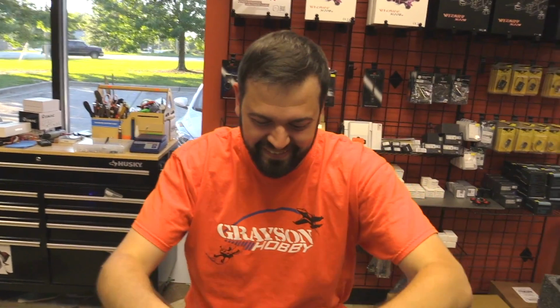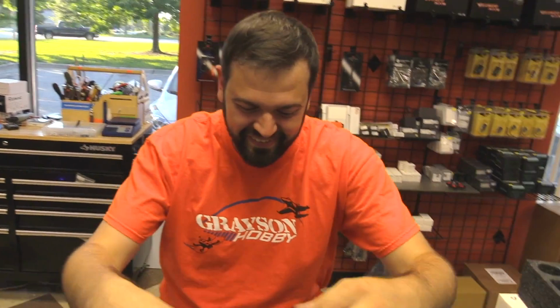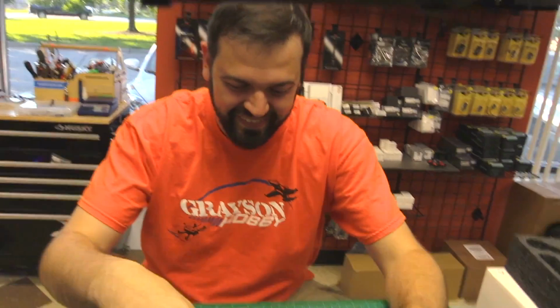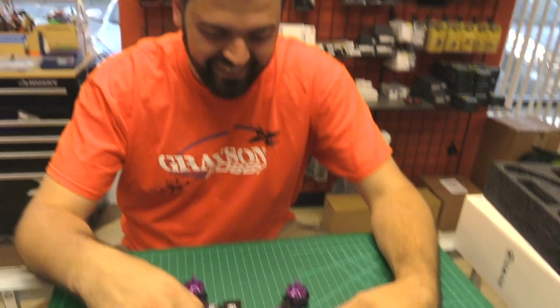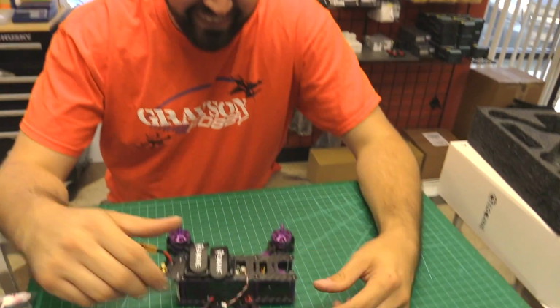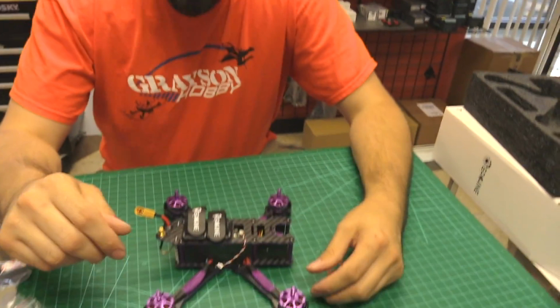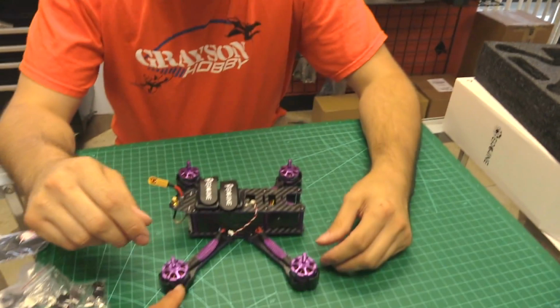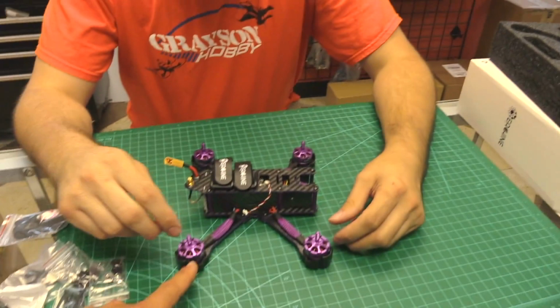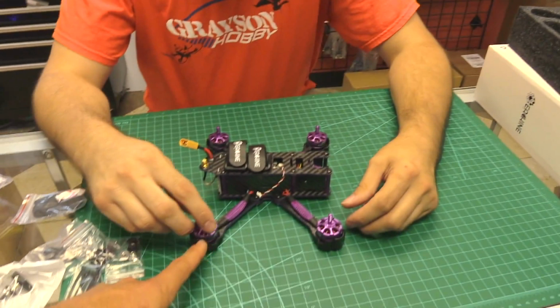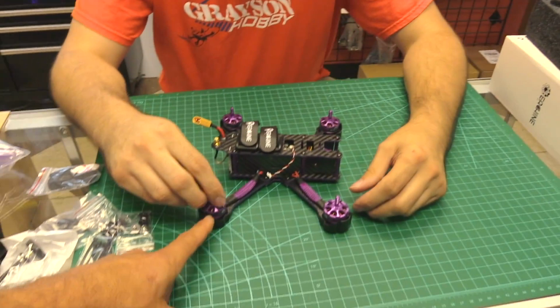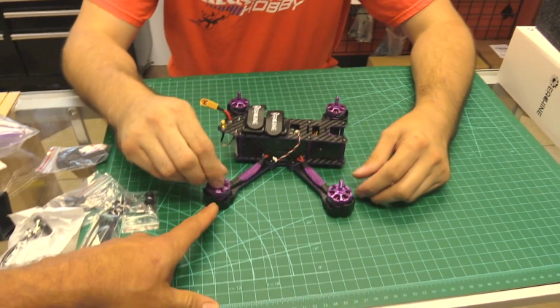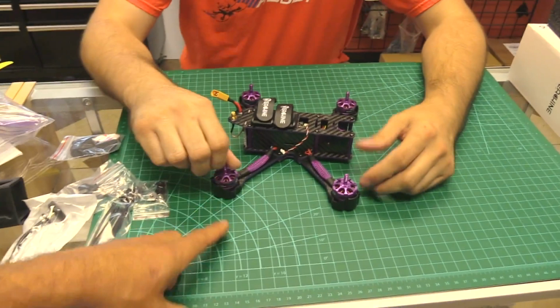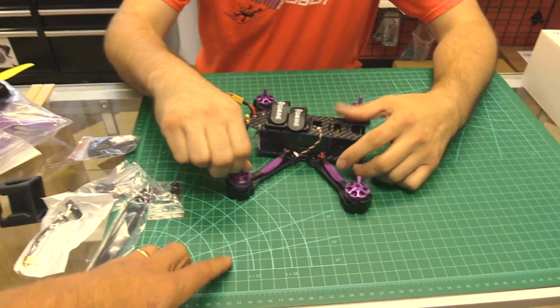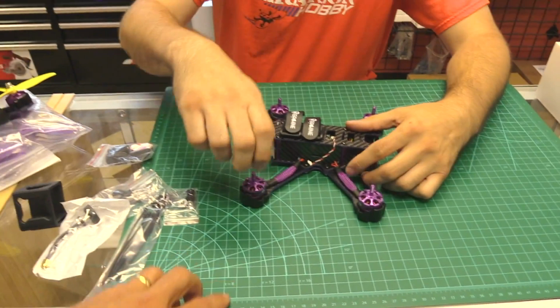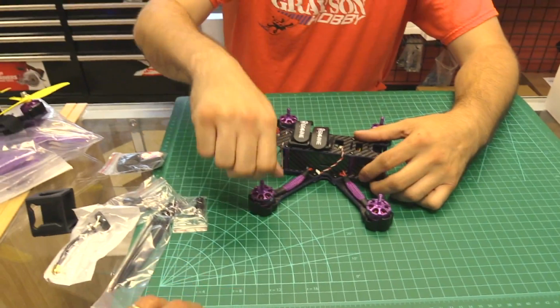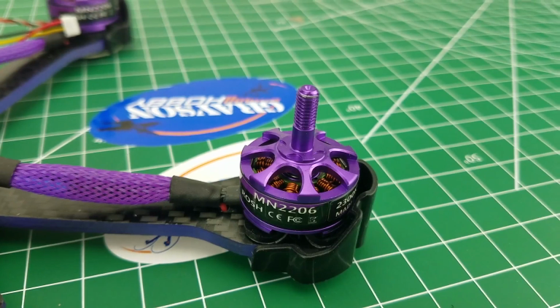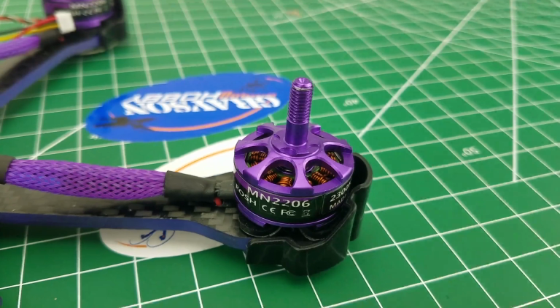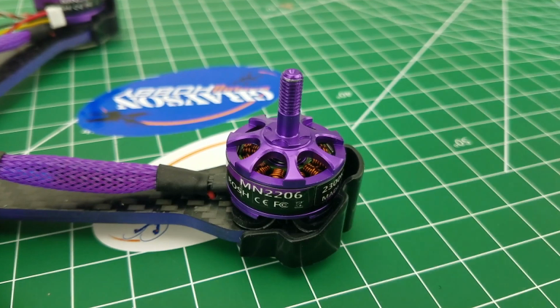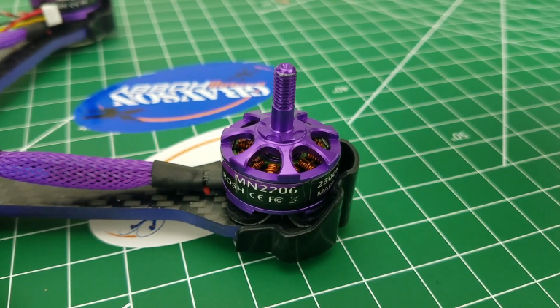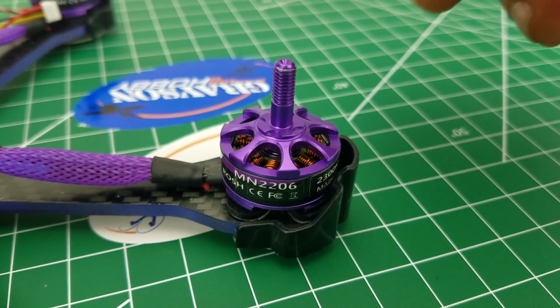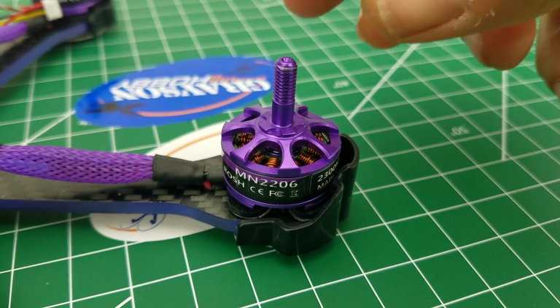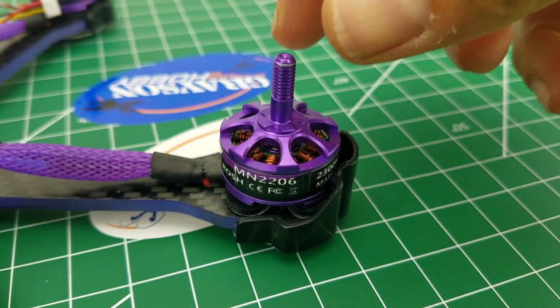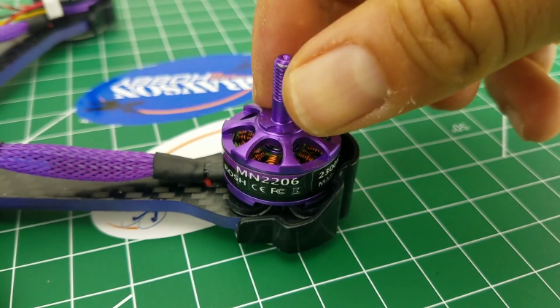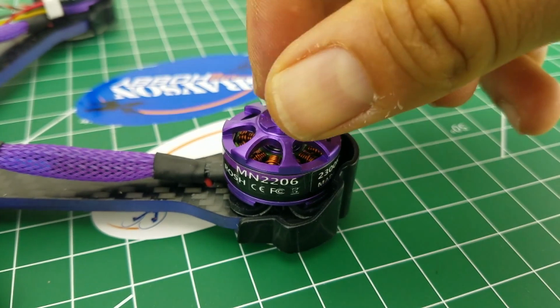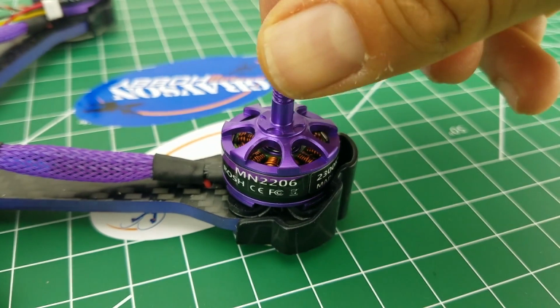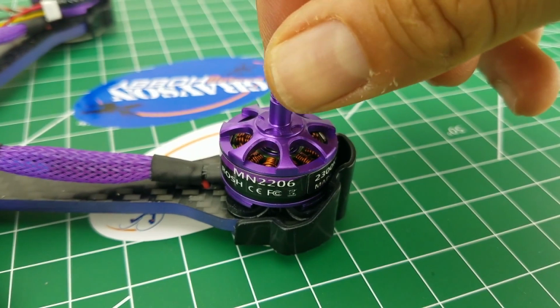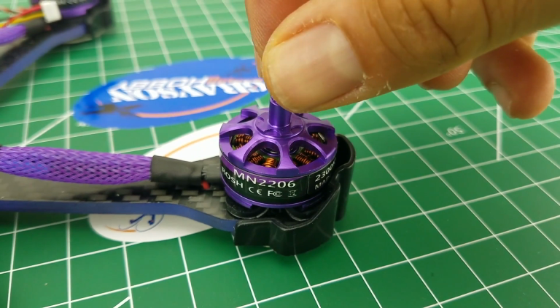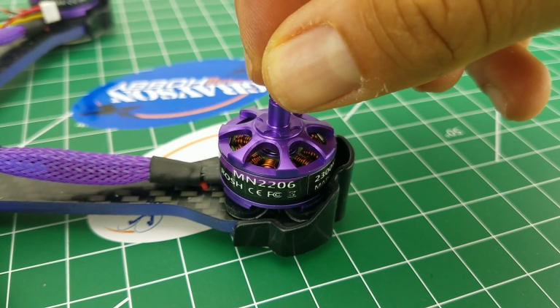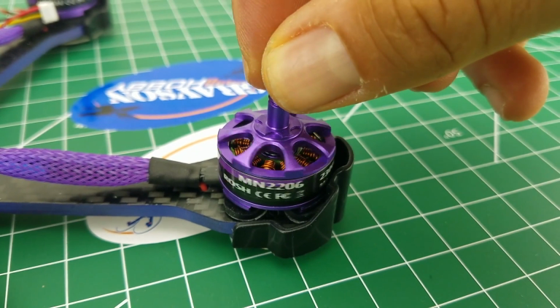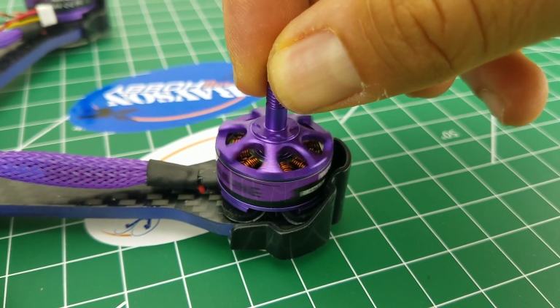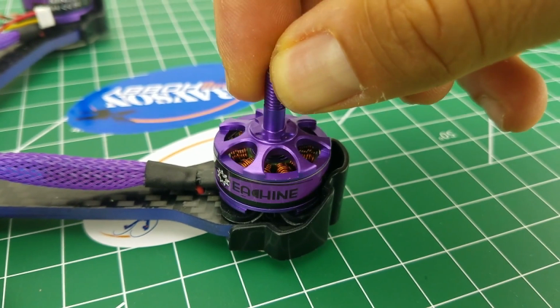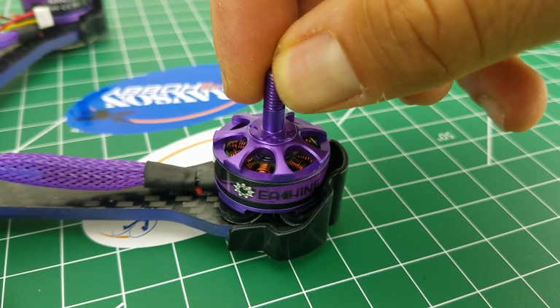Motors are the same — they're still 2206s, 2300kV.